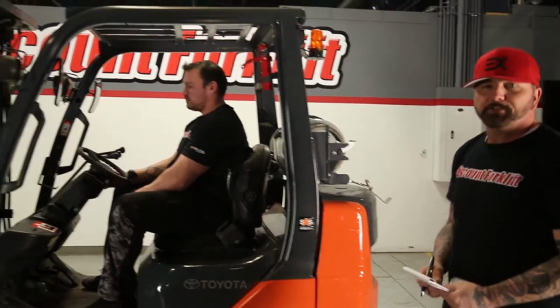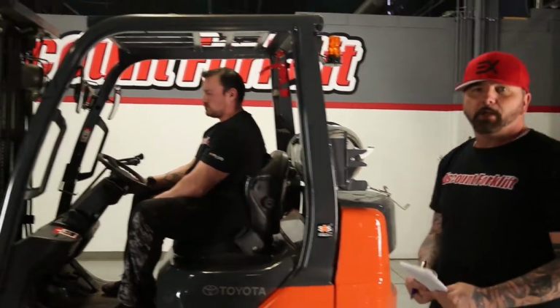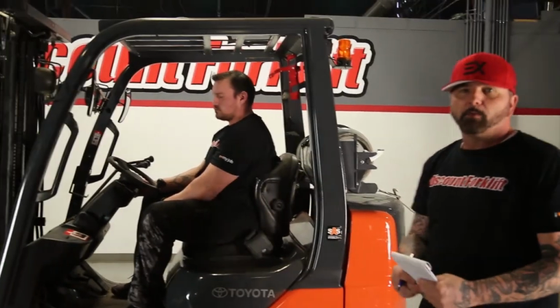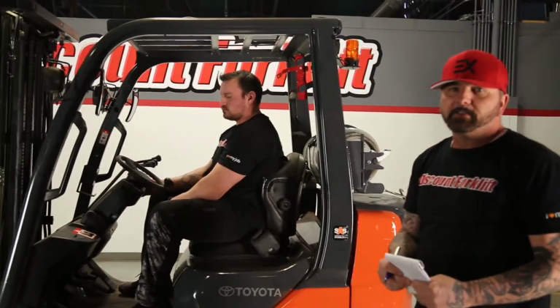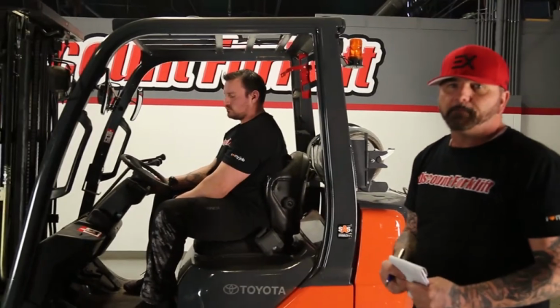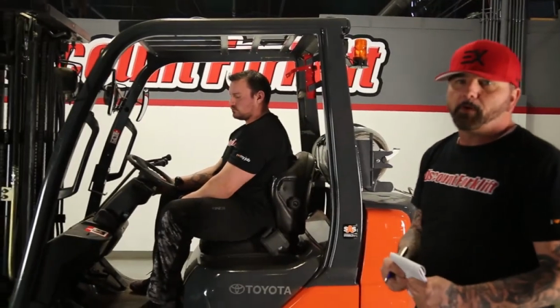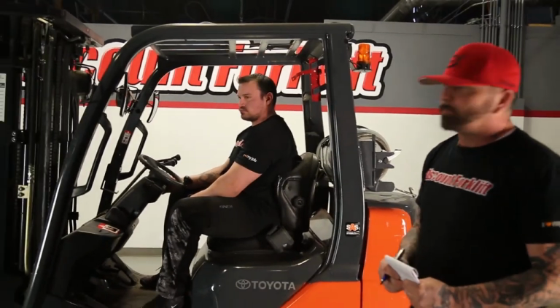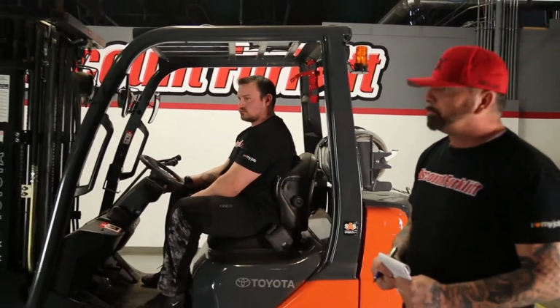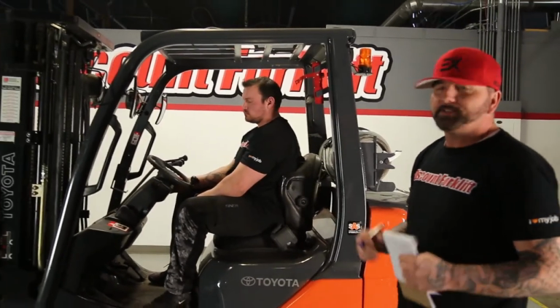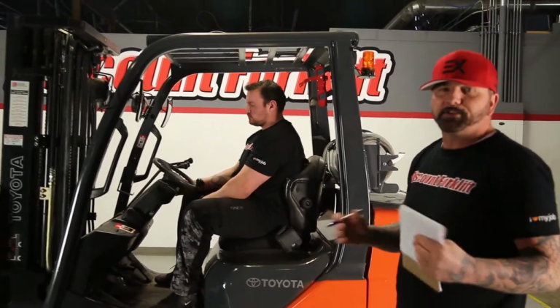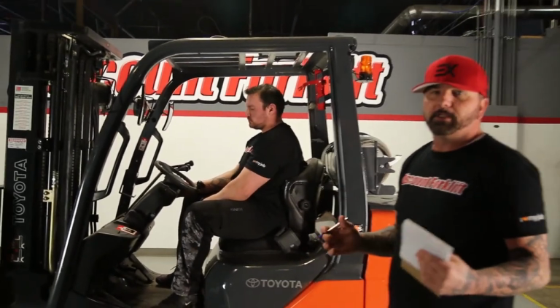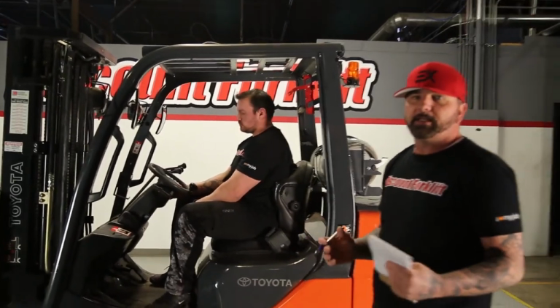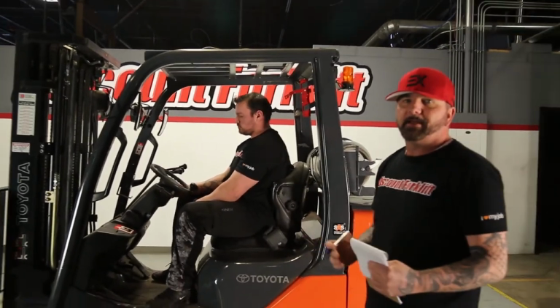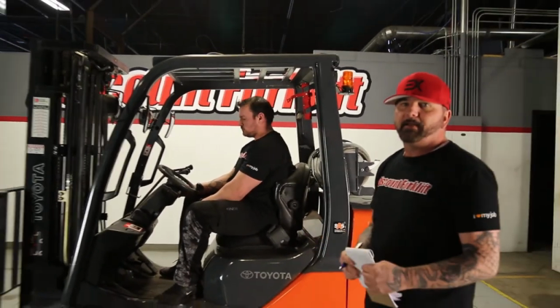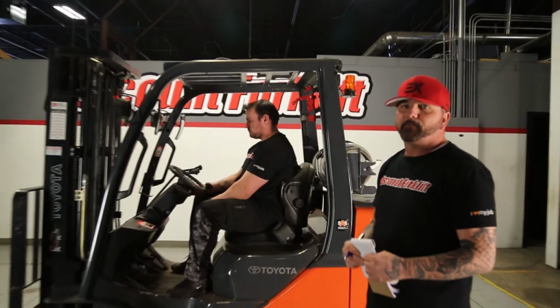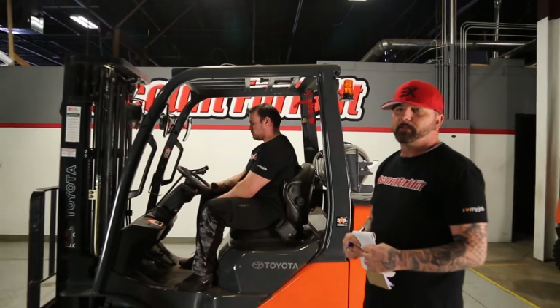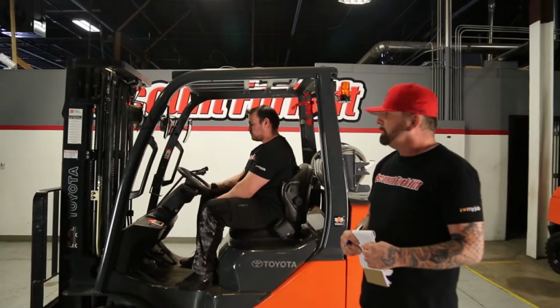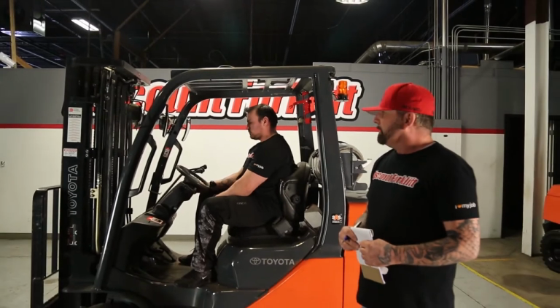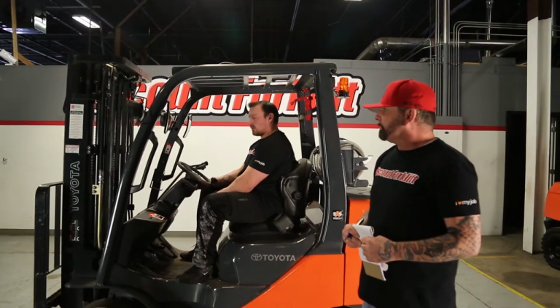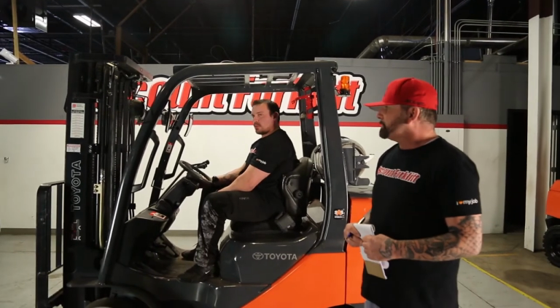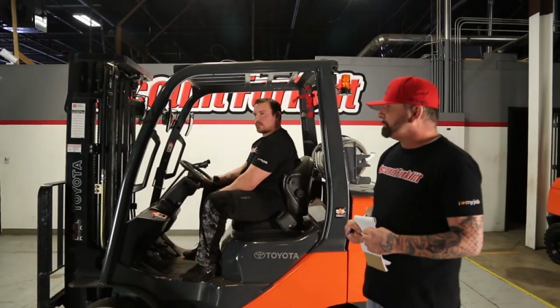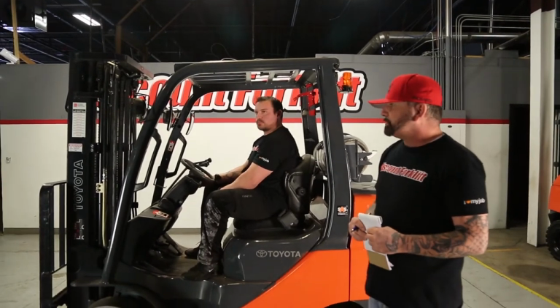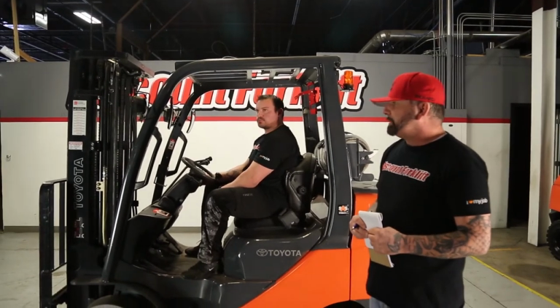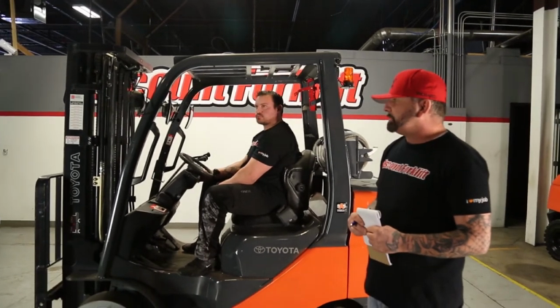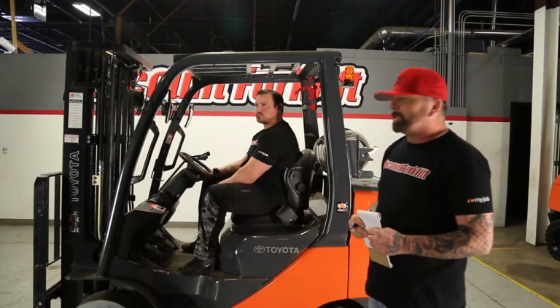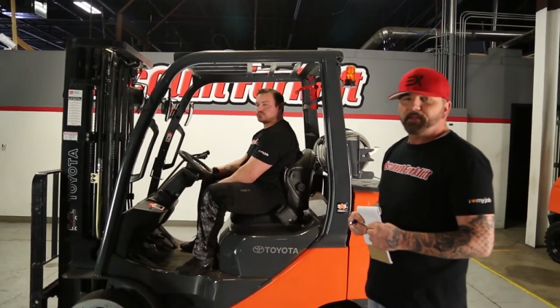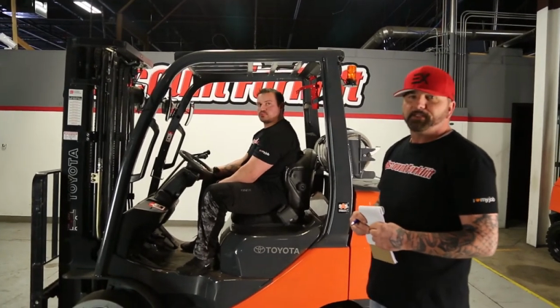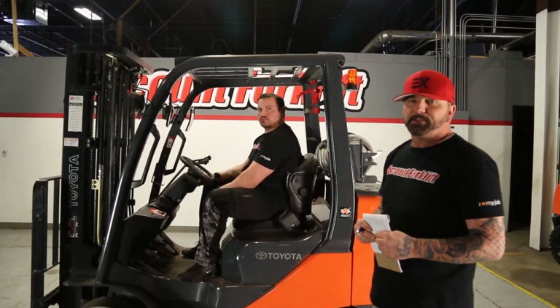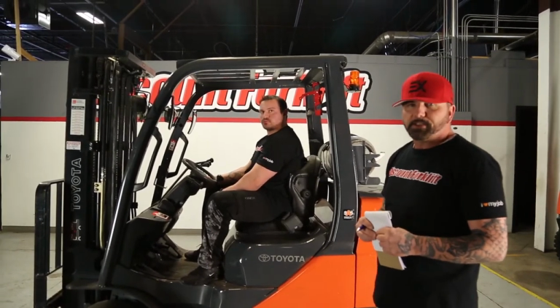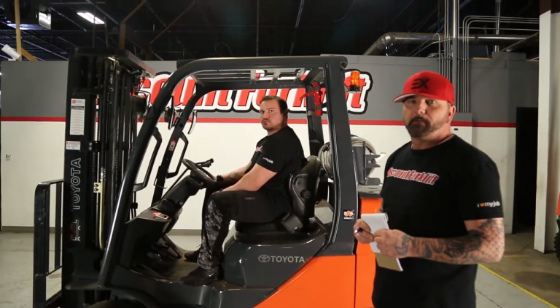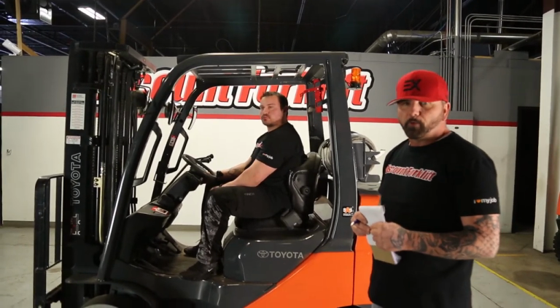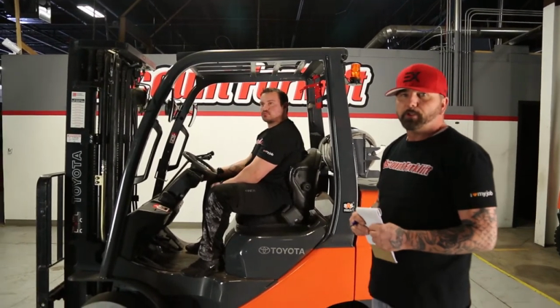This is your number one lift for the price that you're looking at and for the jobs that you need to get done. I think this is the job for you.